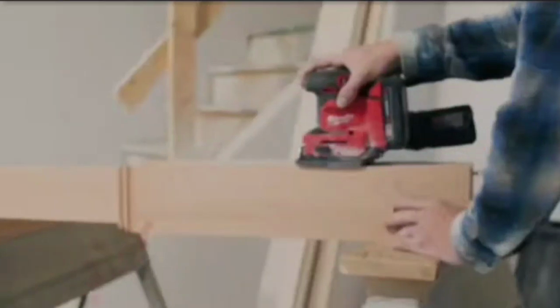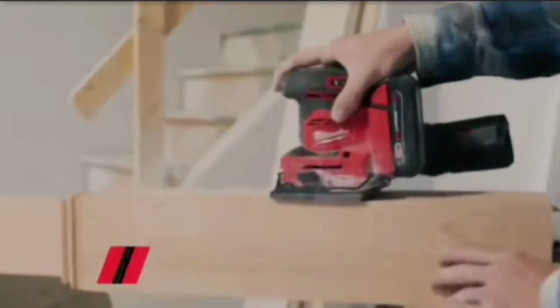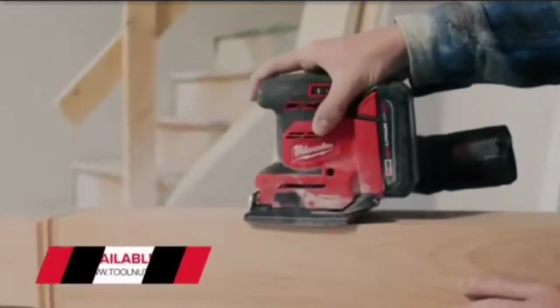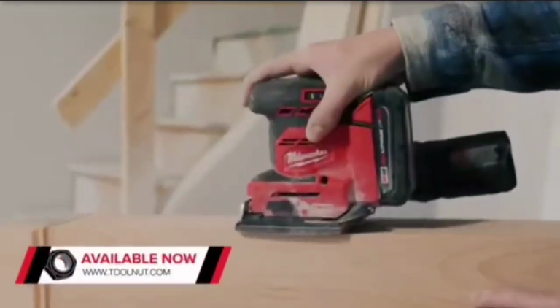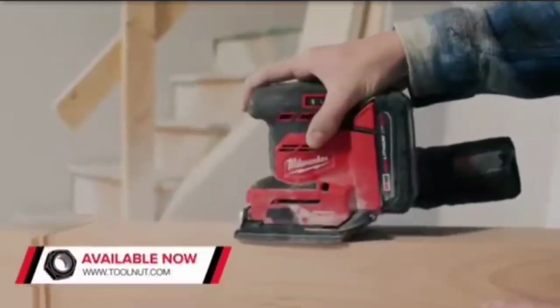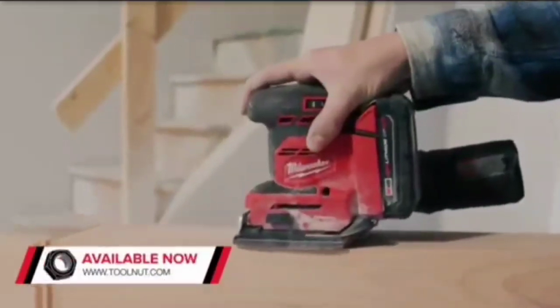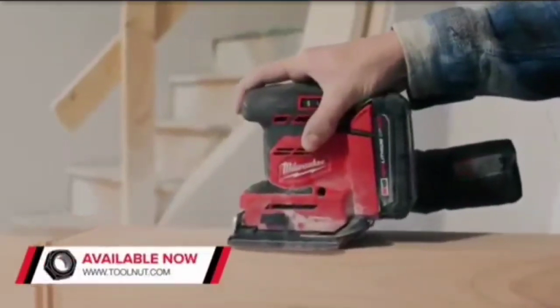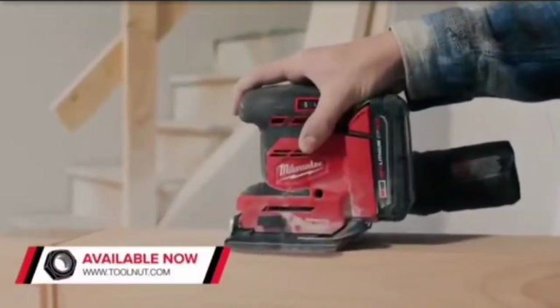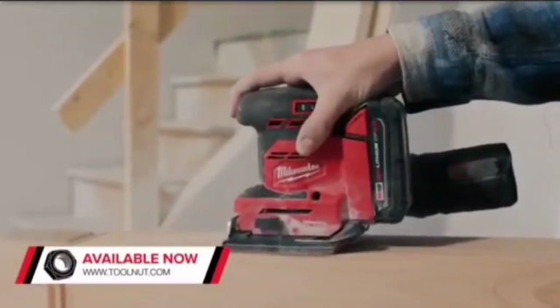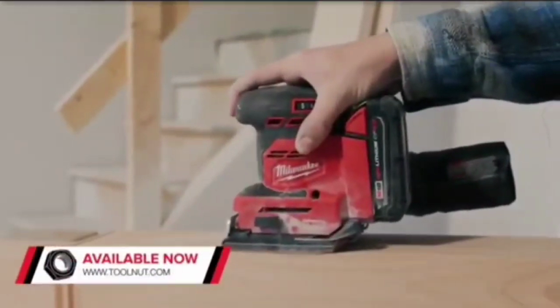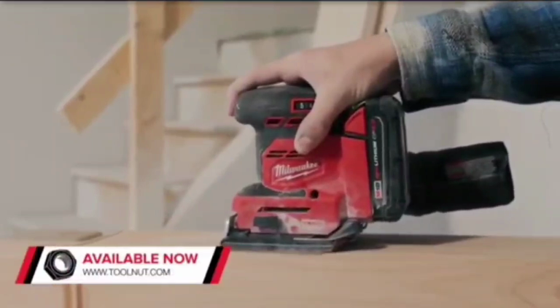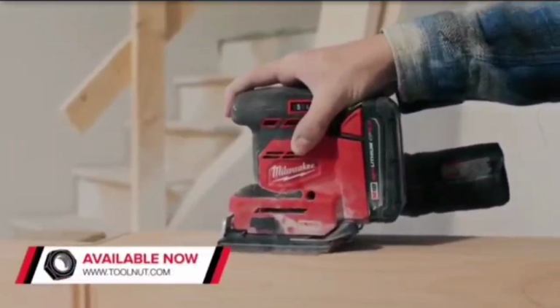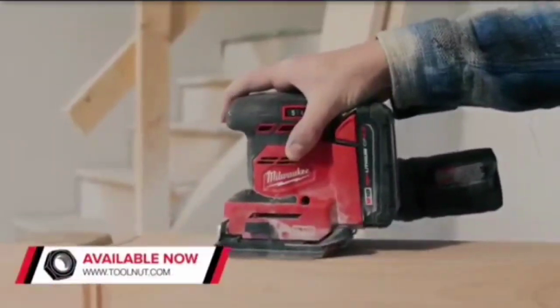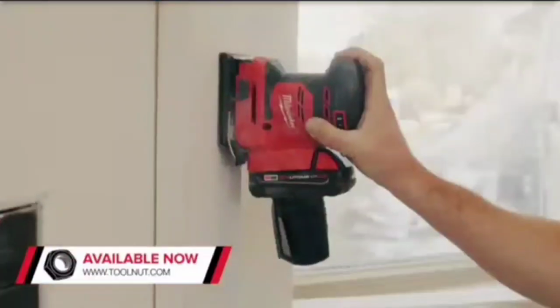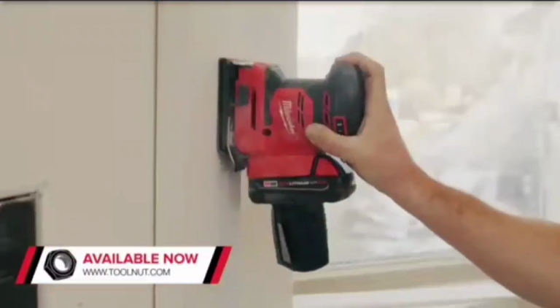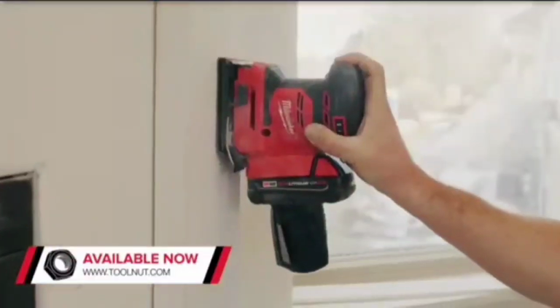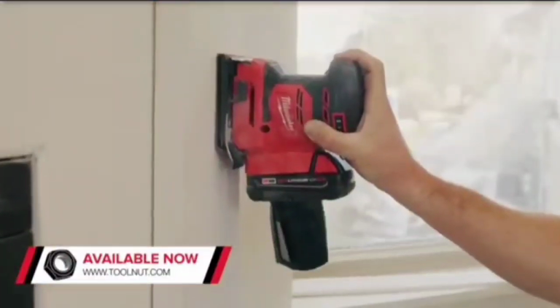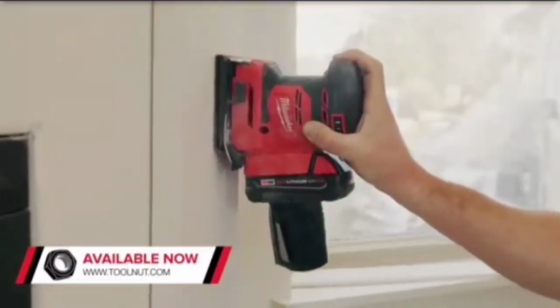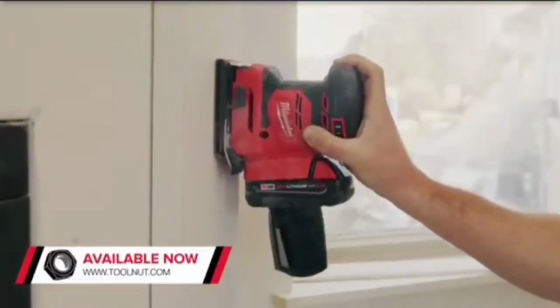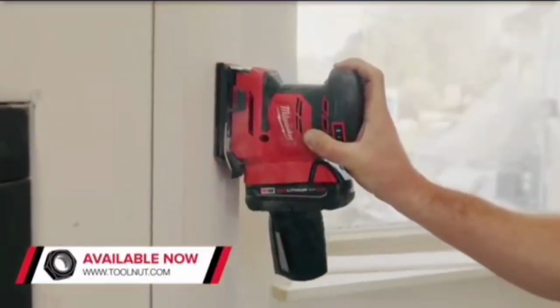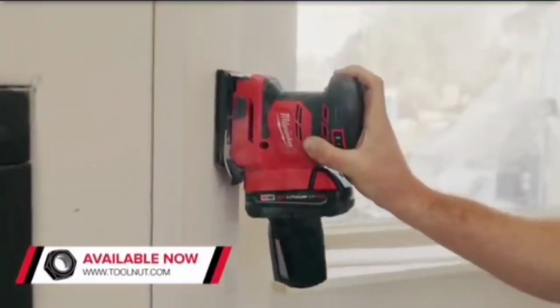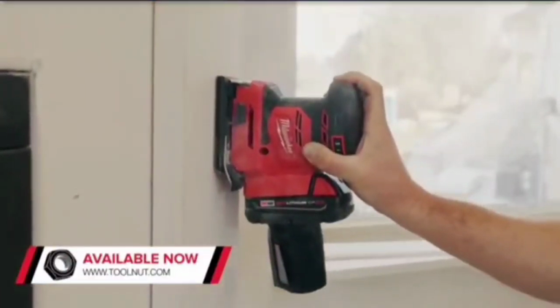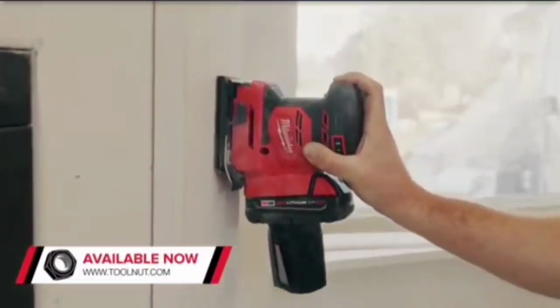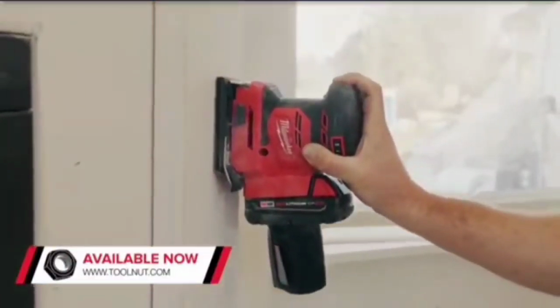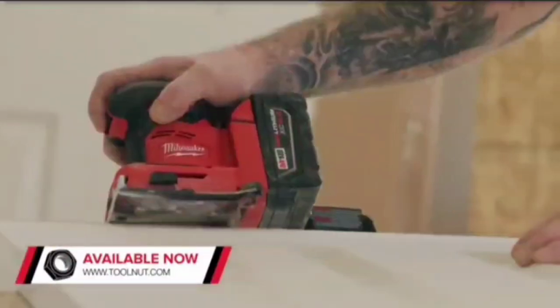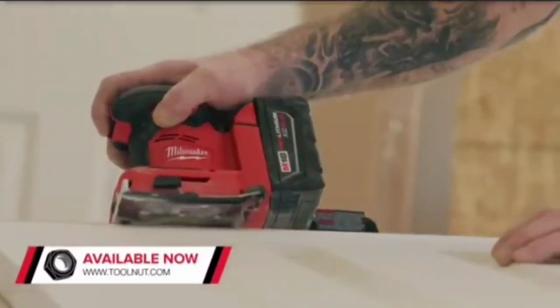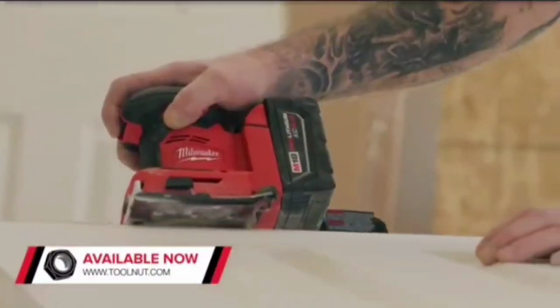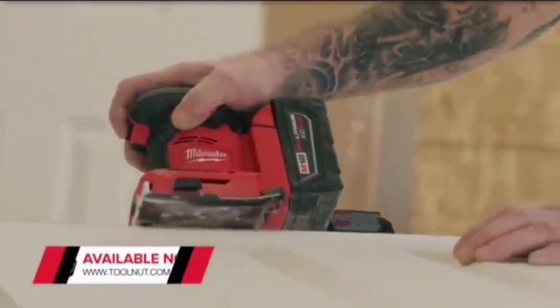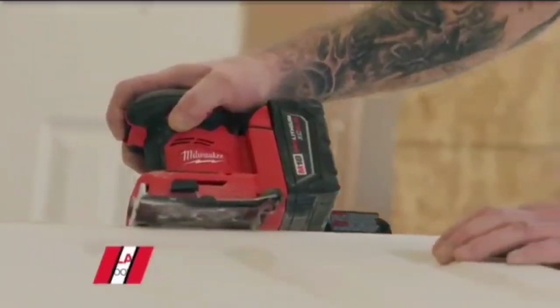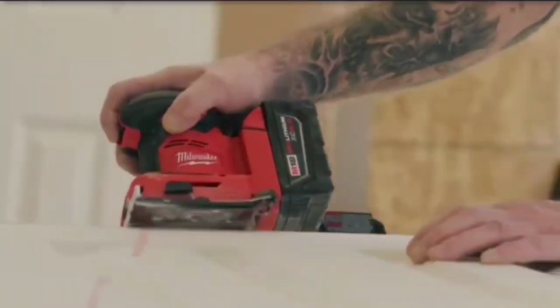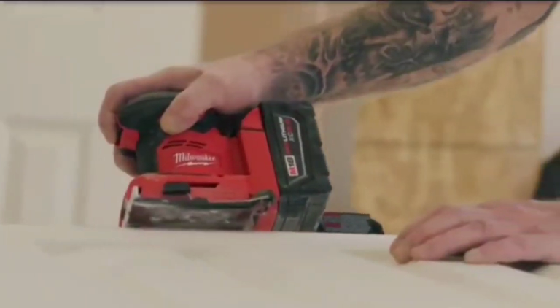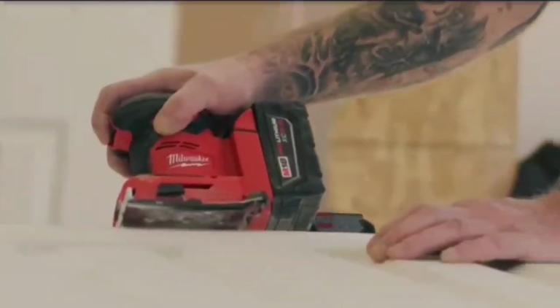The M18 Orbital Quarter Sheet Sander delivers low vibration, enhancing comfort and control to reduce fatigue.